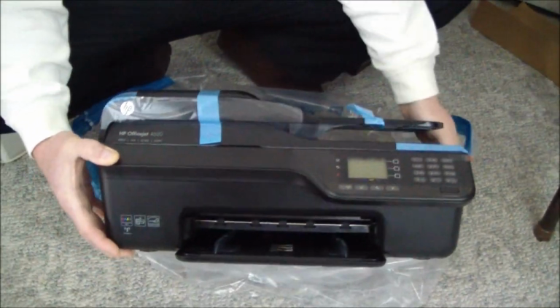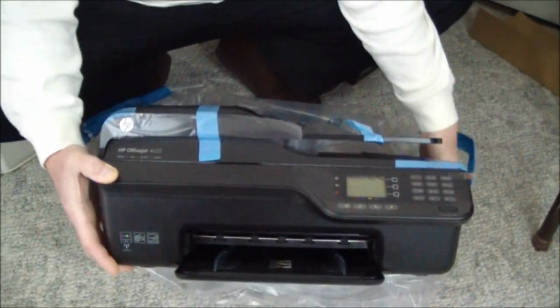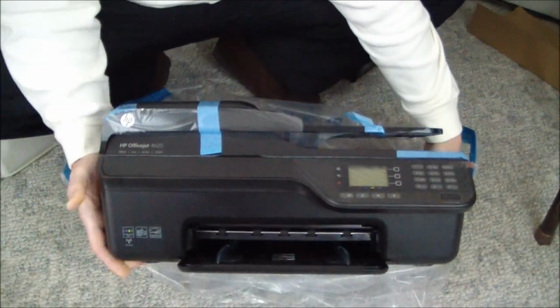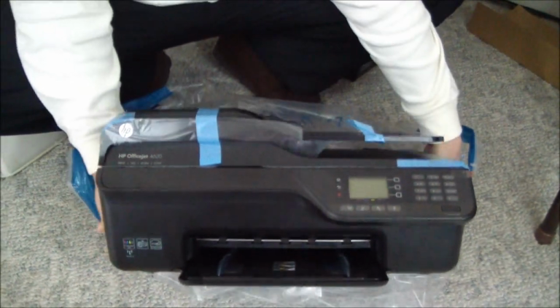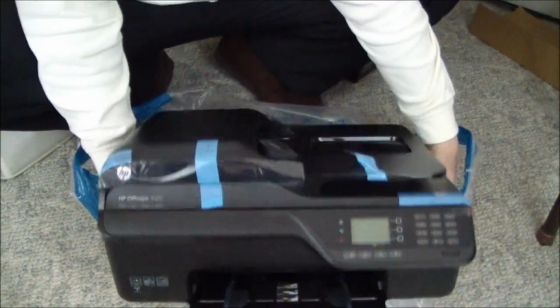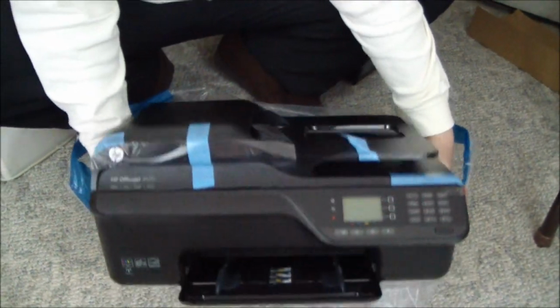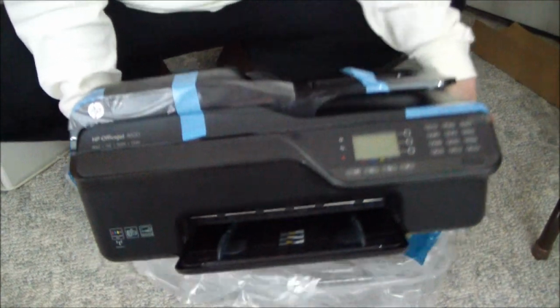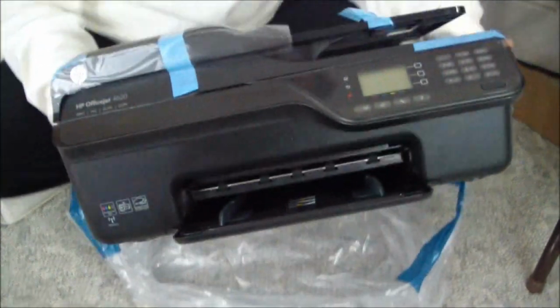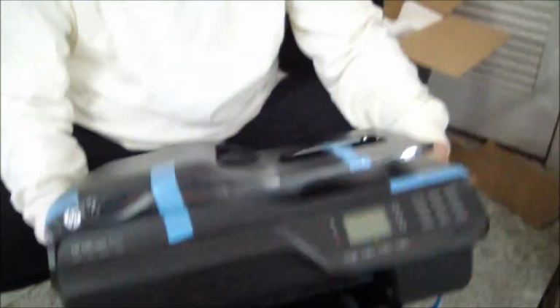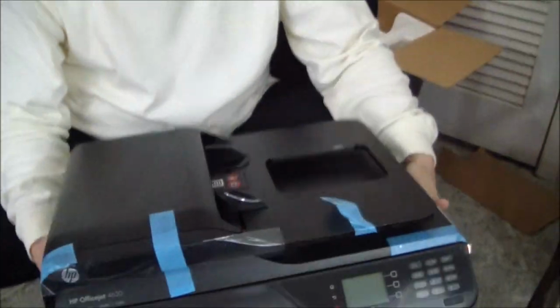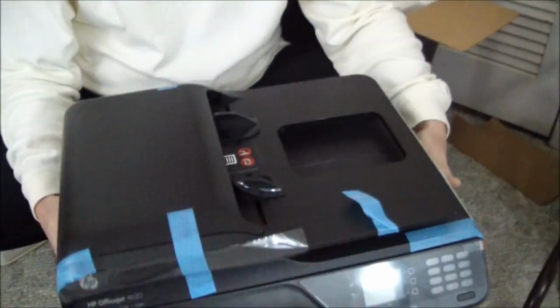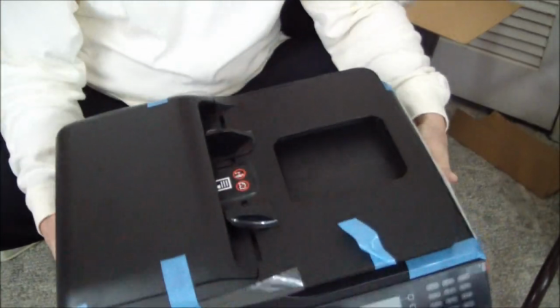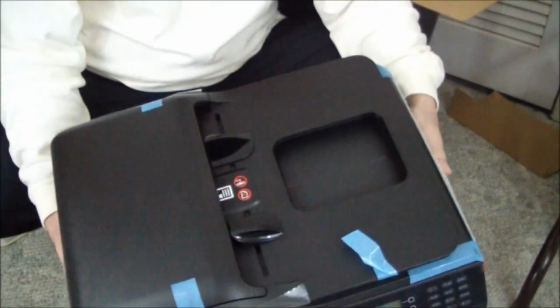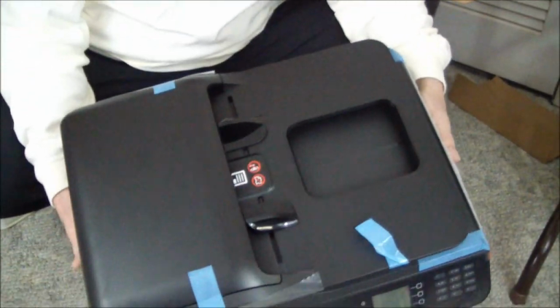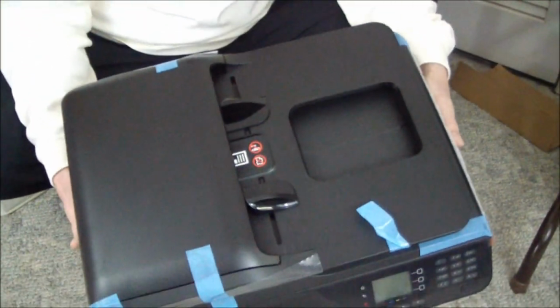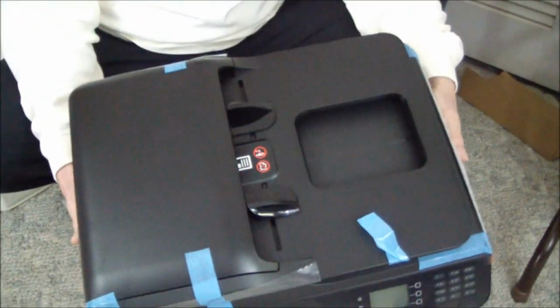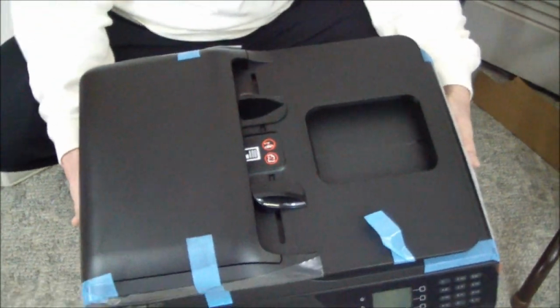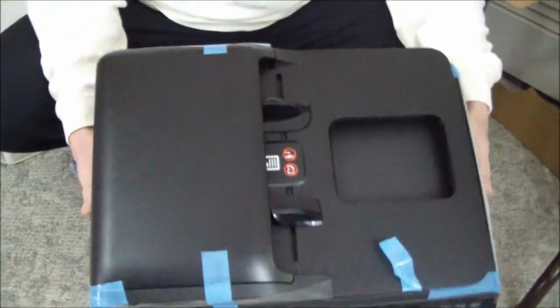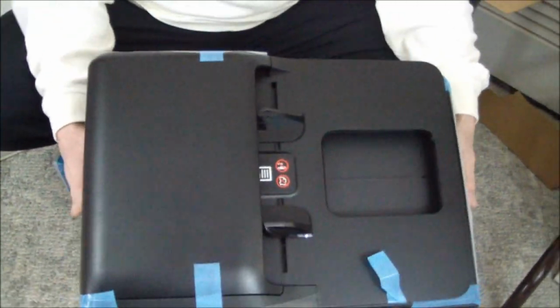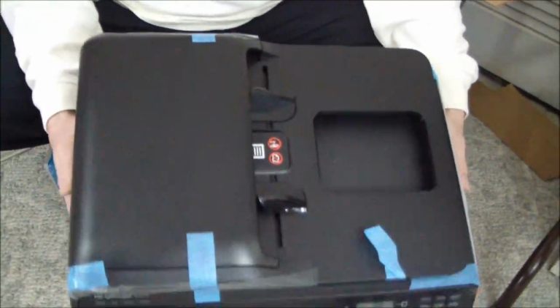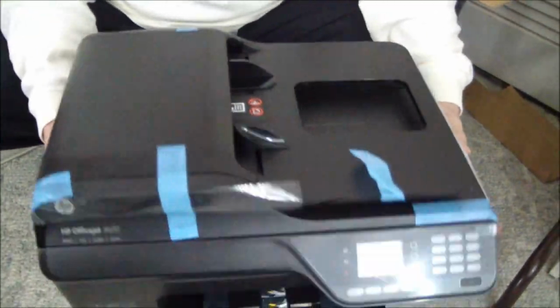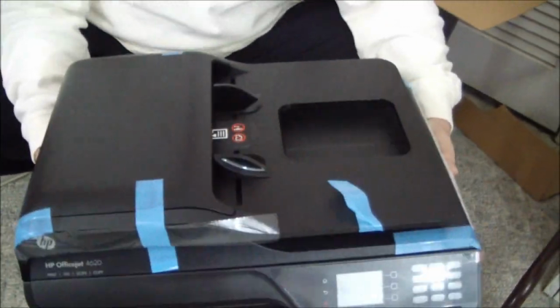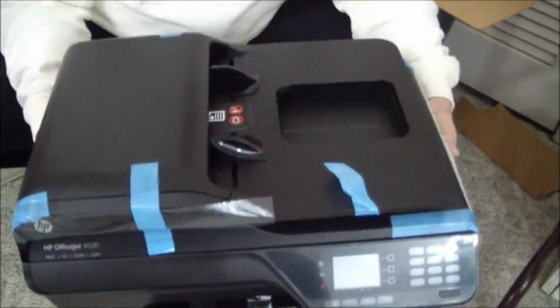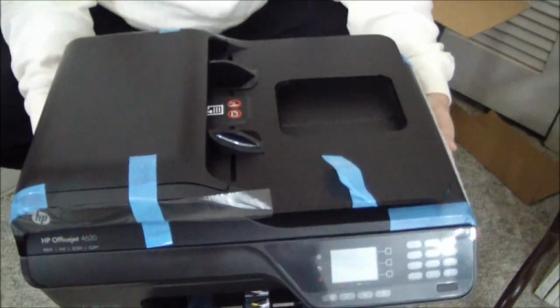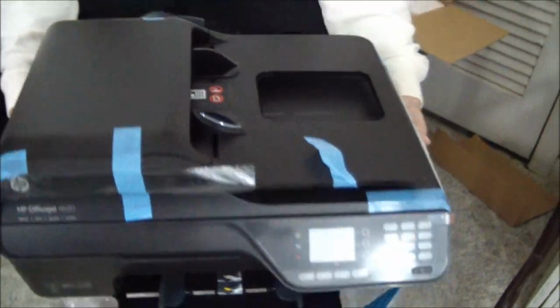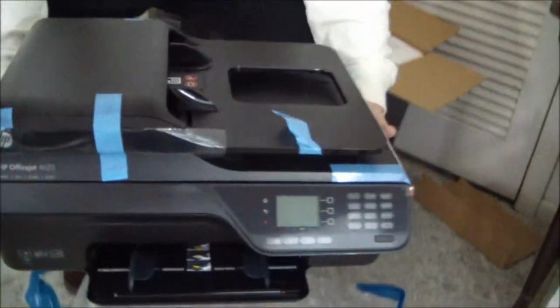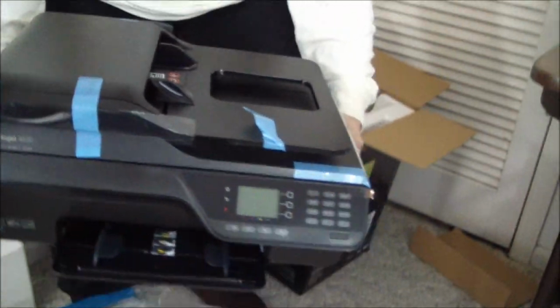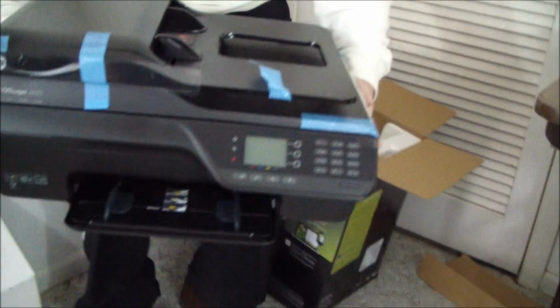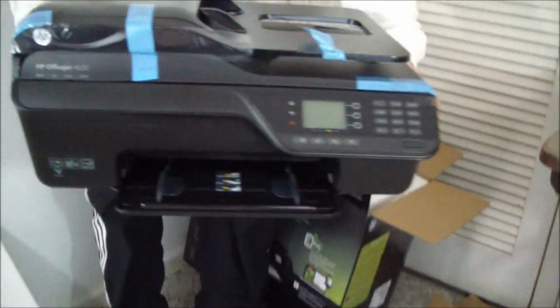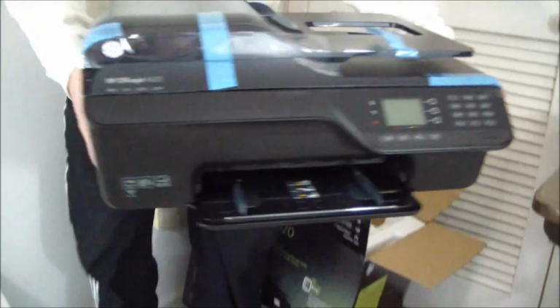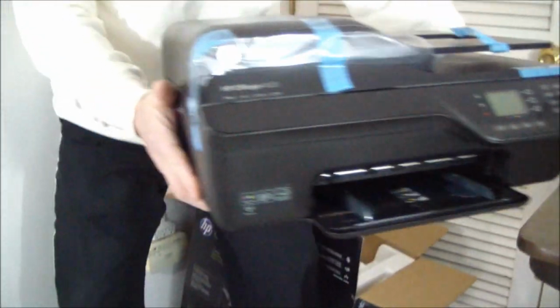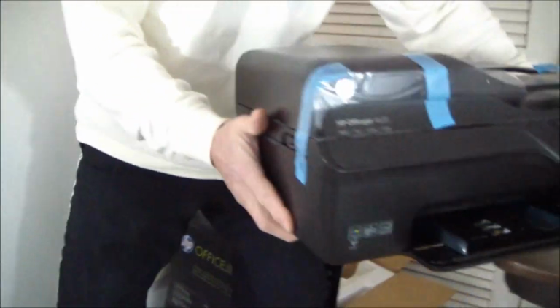Hardly any extra packaging — just these two pieces of foam. And it's tiny, it's really small for an inkjet machine. It's actually kind of cute. In the bottom of the bag there's the output tray. So it's light and it's small. Let's start removing the packing tape.